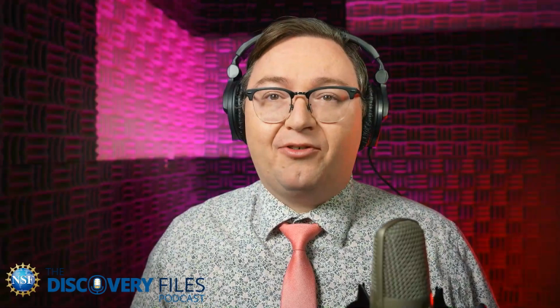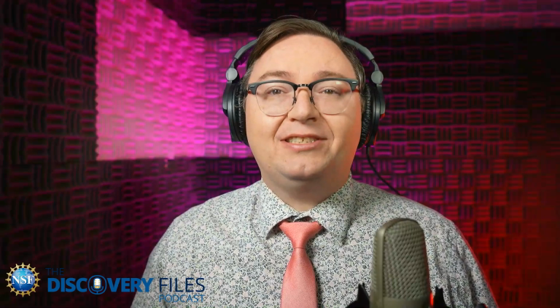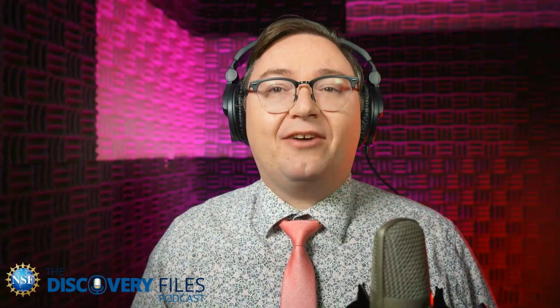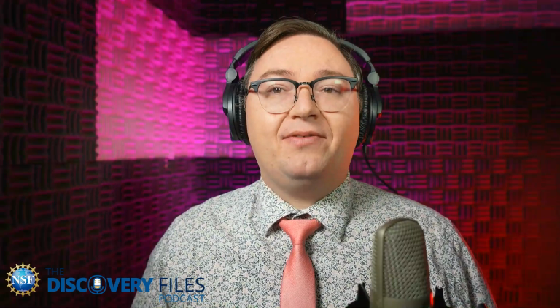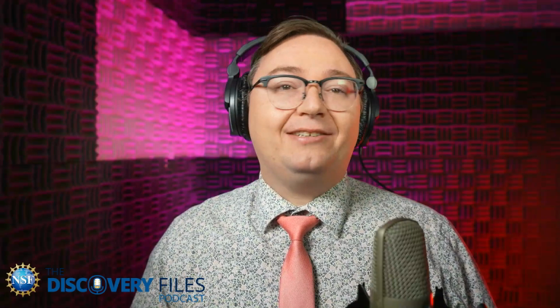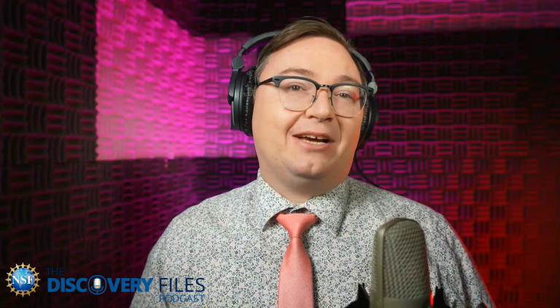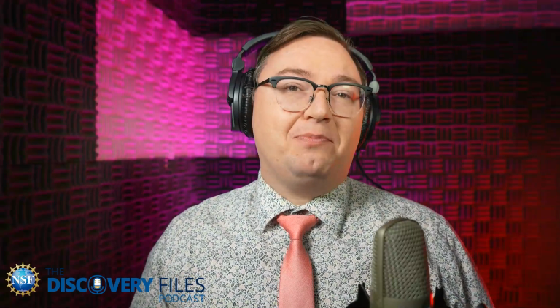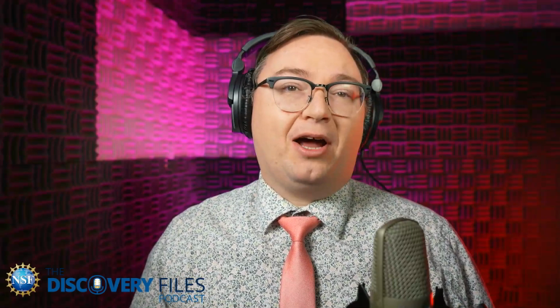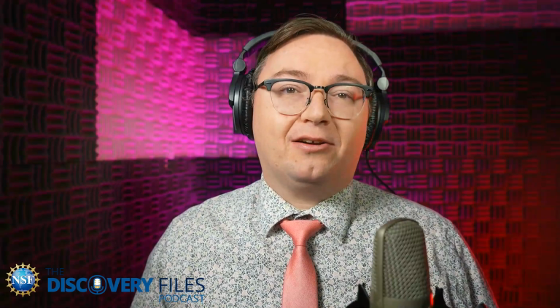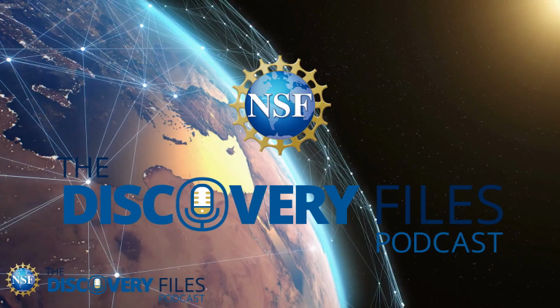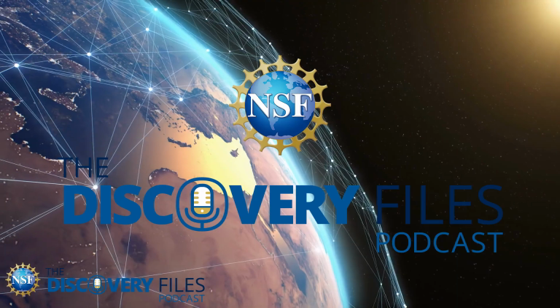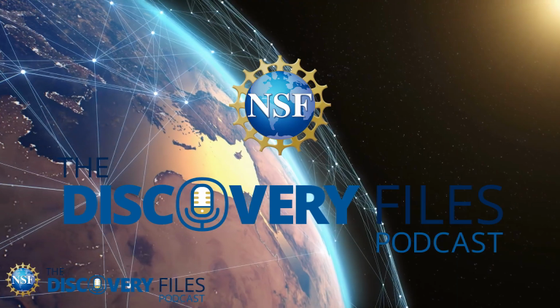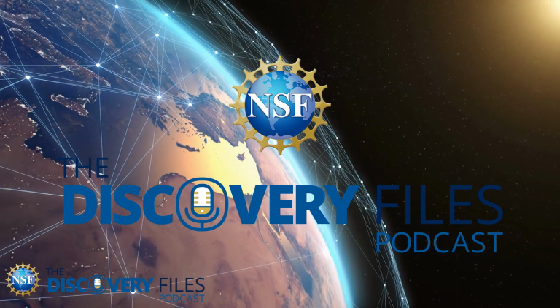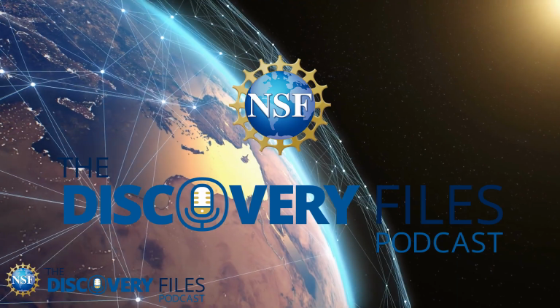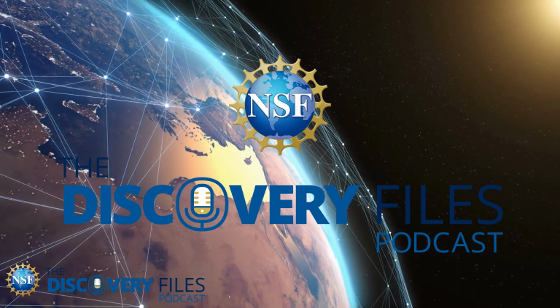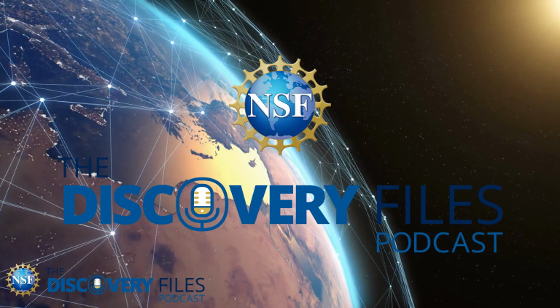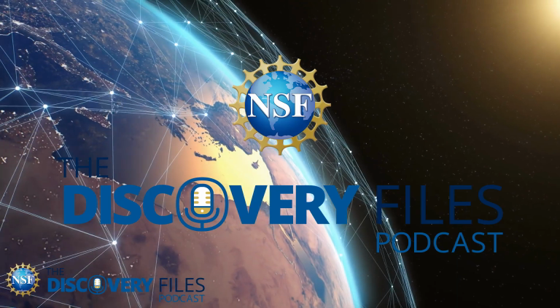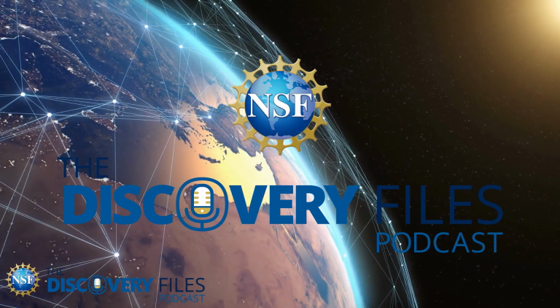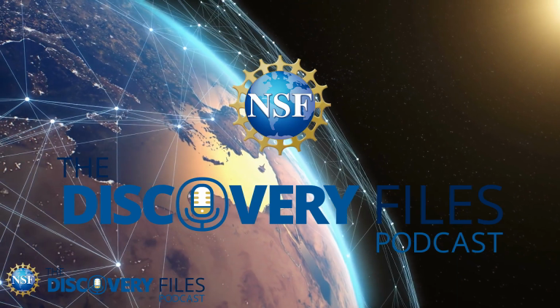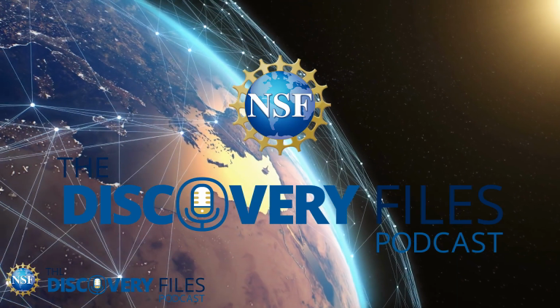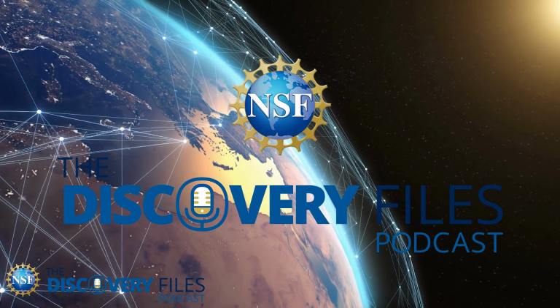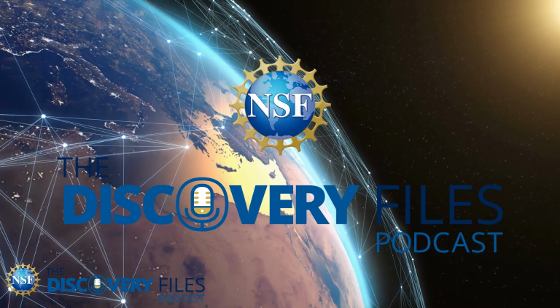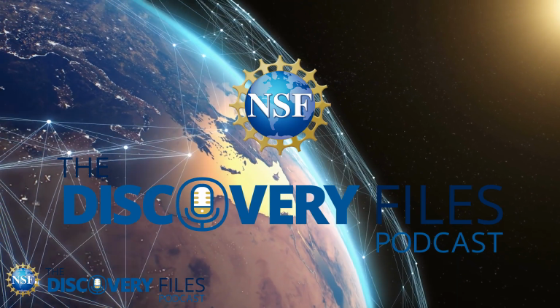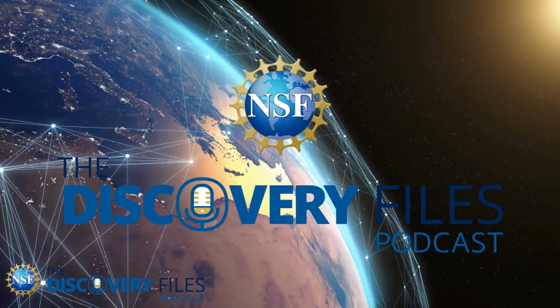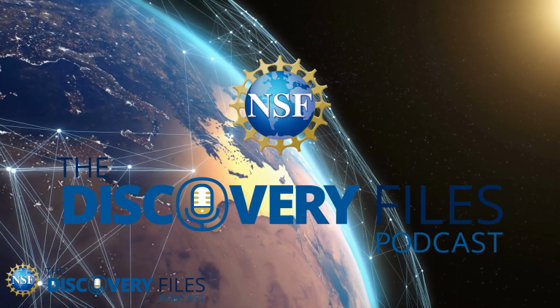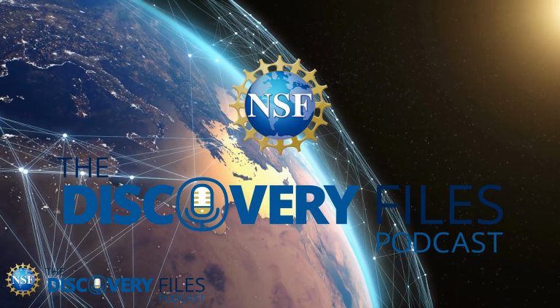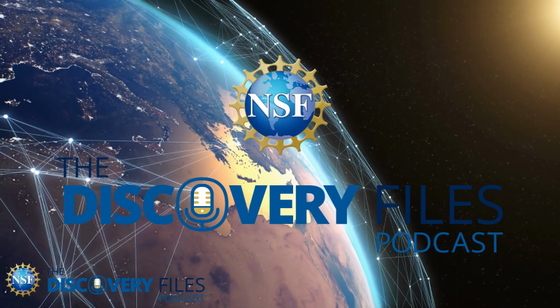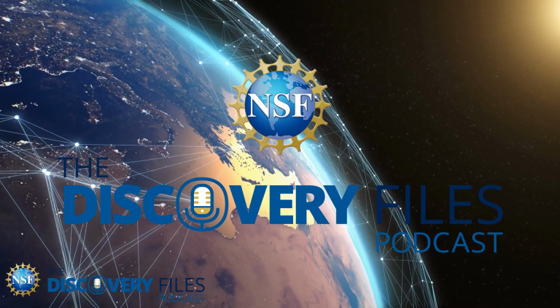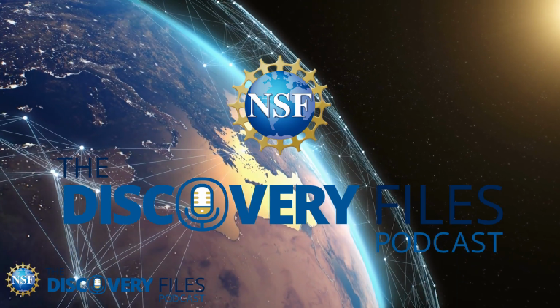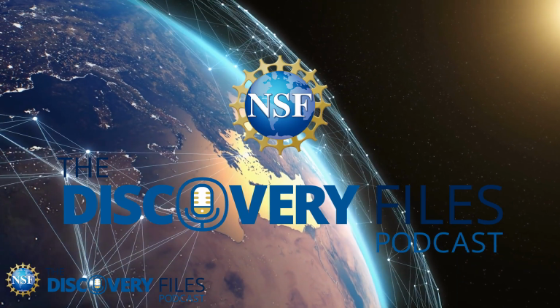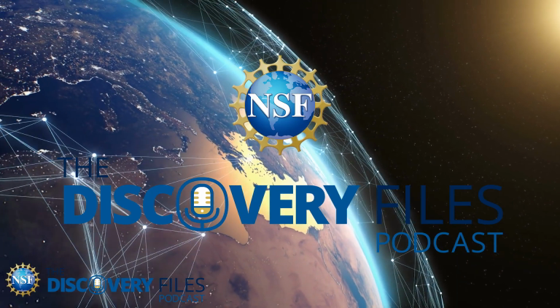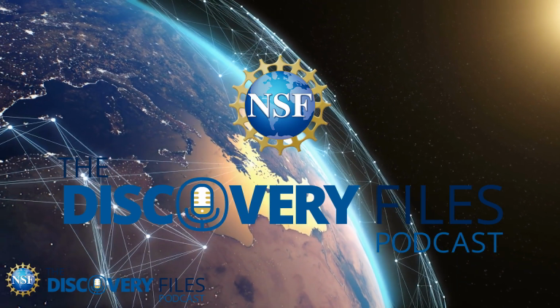Special thanks to Lauren Pincus. For the Discovery Files, I'm Nate Podker. Discover how the U.S. National Science Foundation is advancing research at NSF.gov.